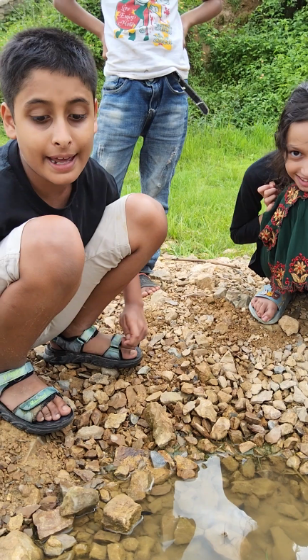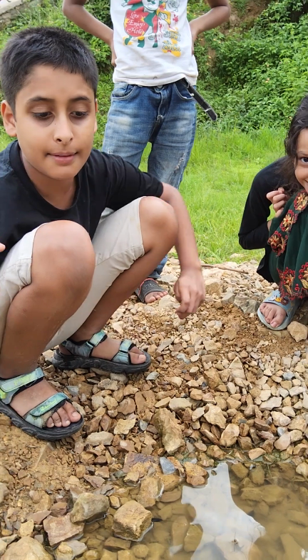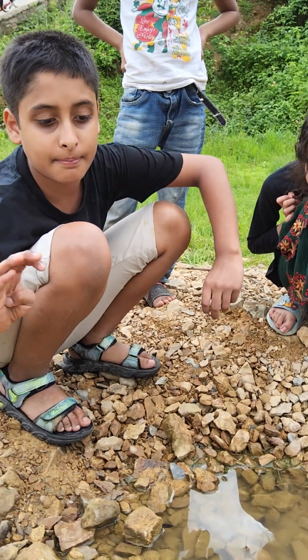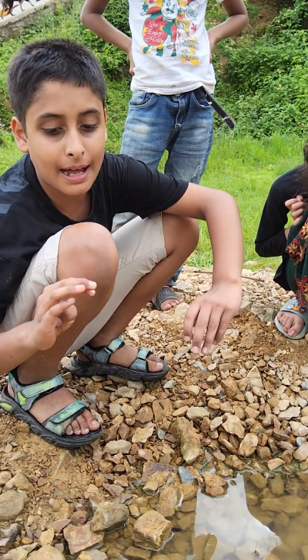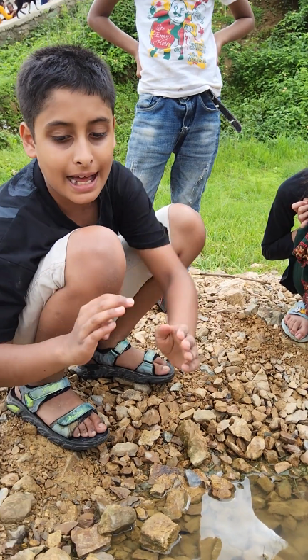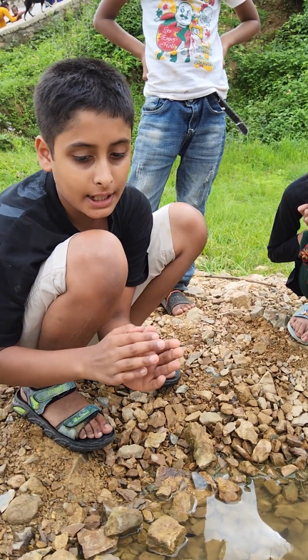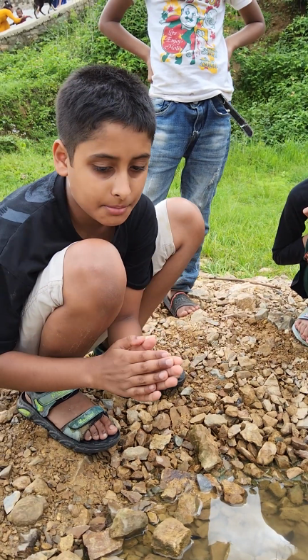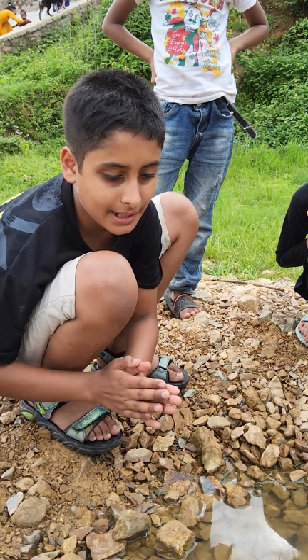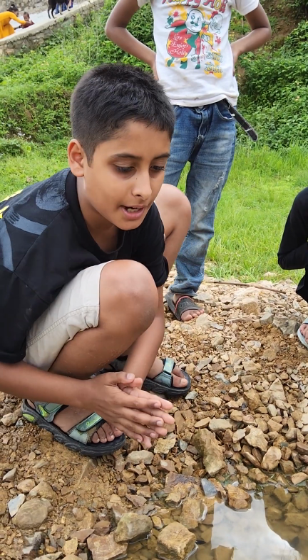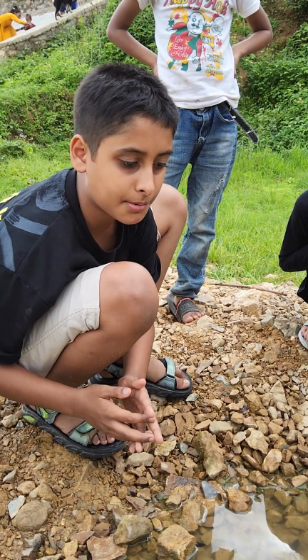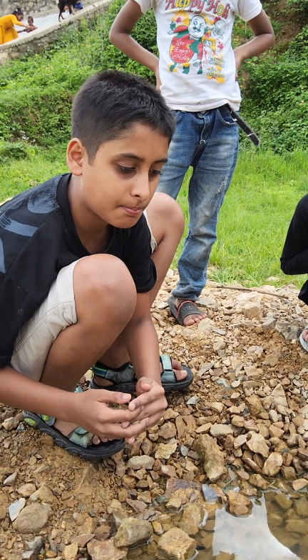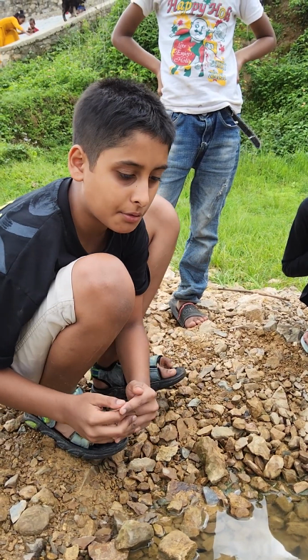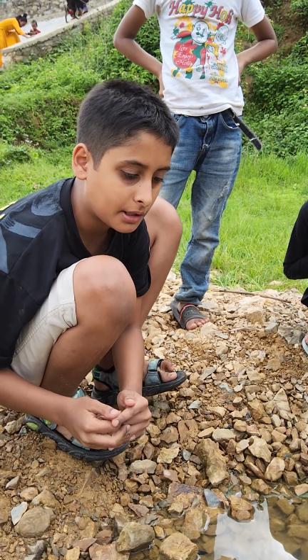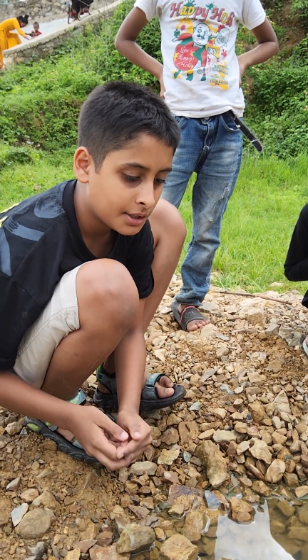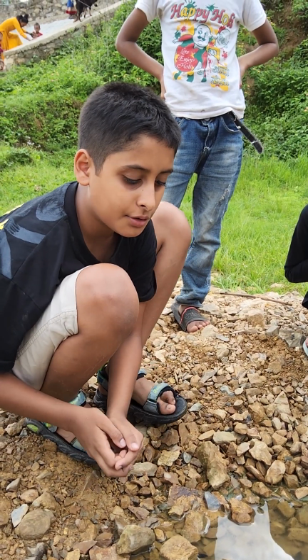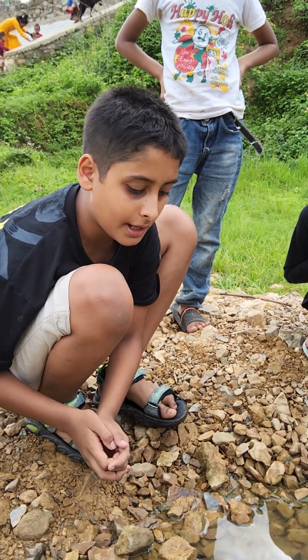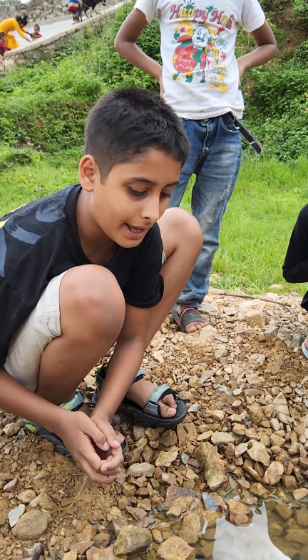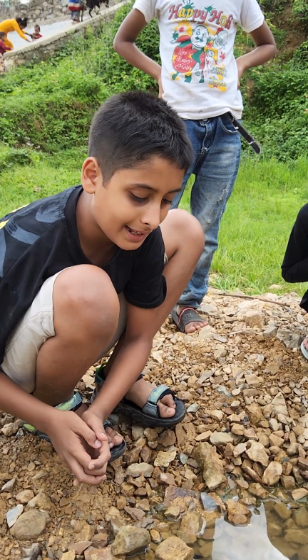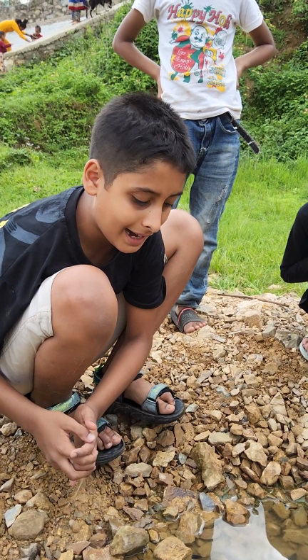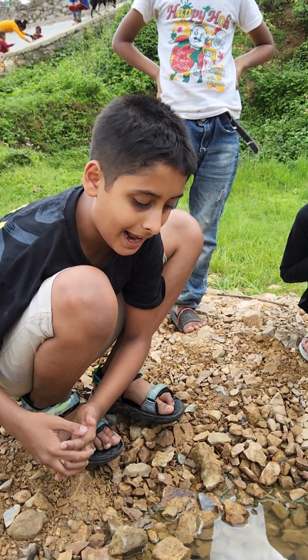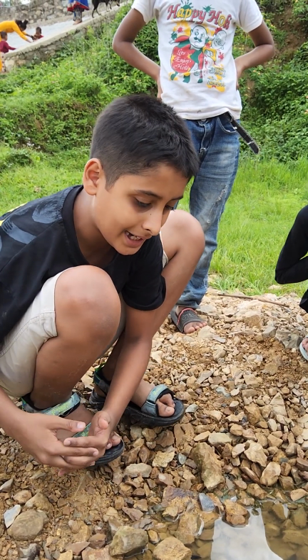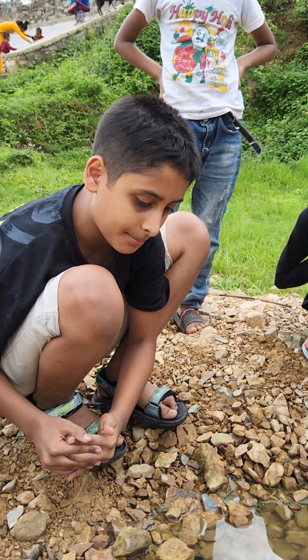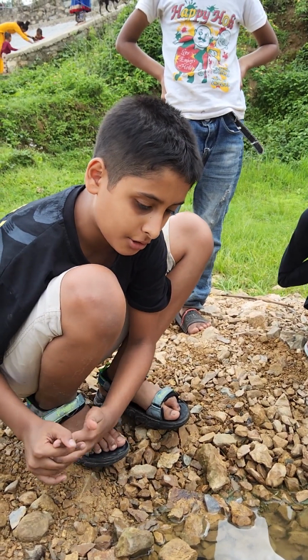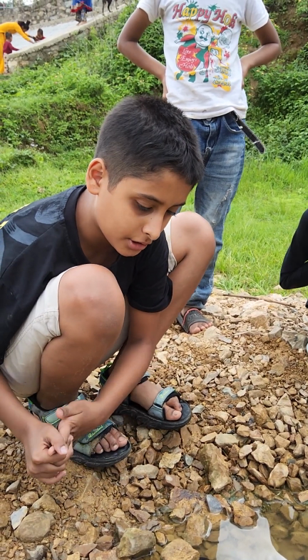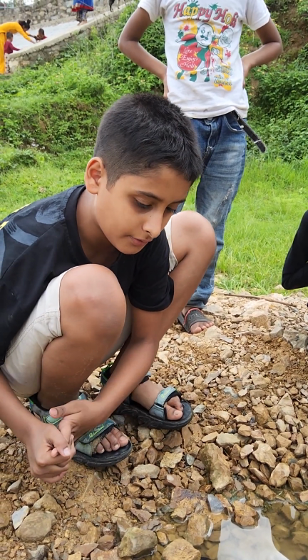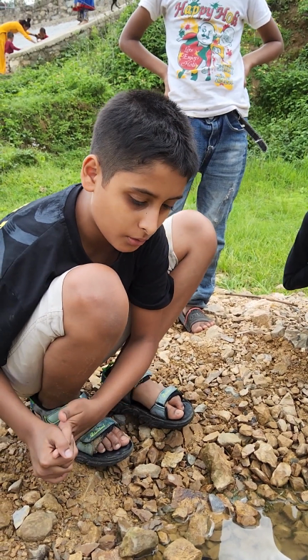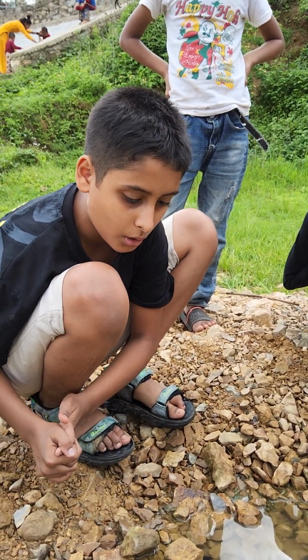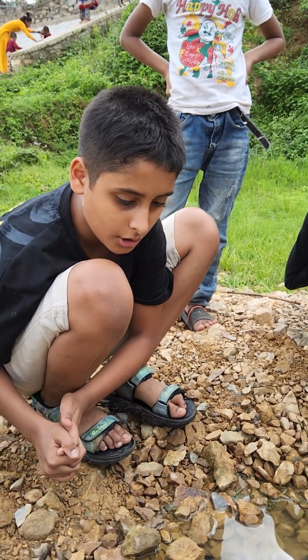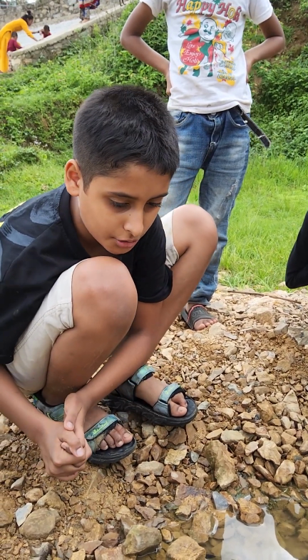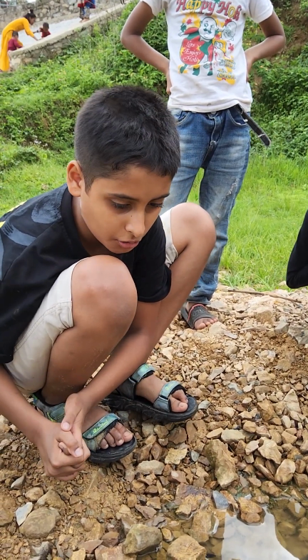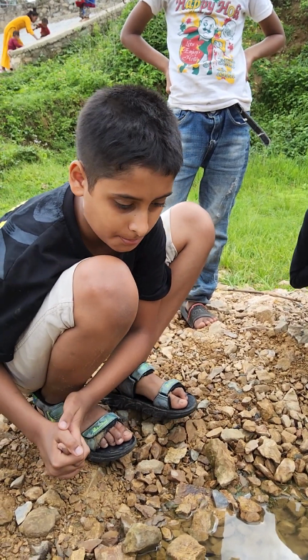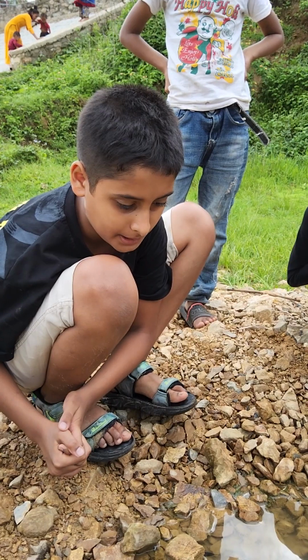Hey, I am Saddam Sapoda. Today I am searching for a water scorpion.